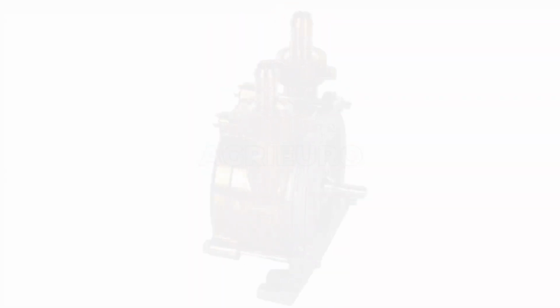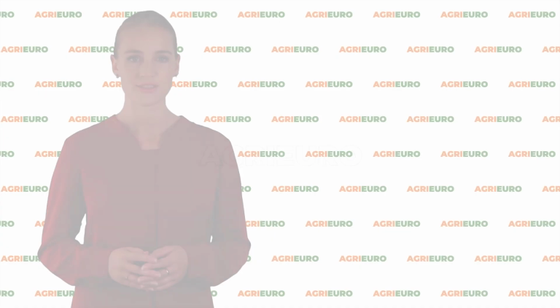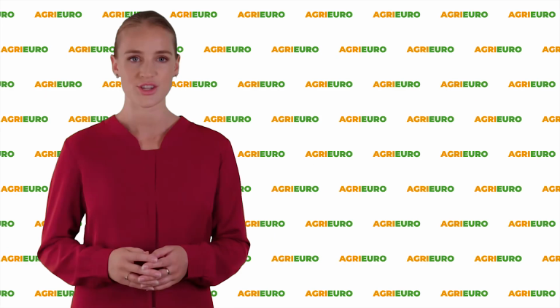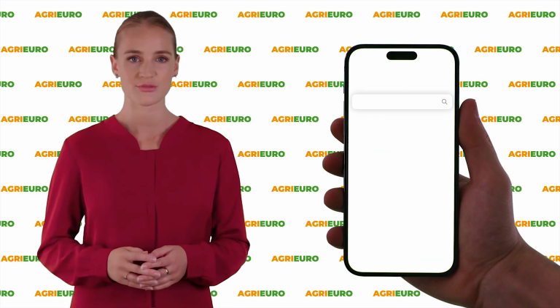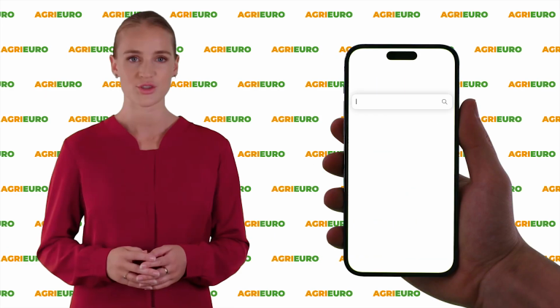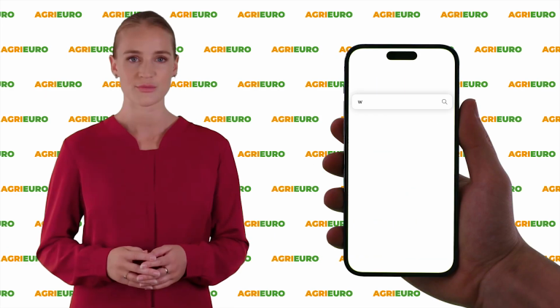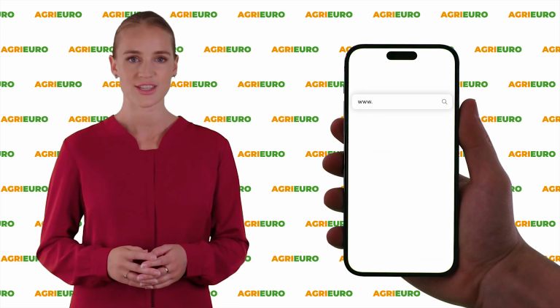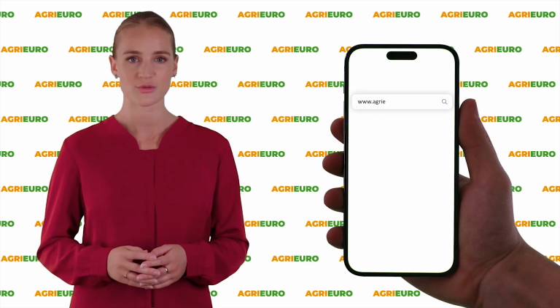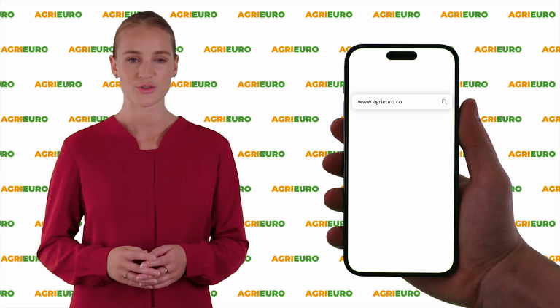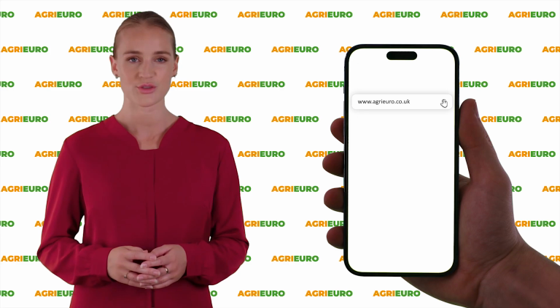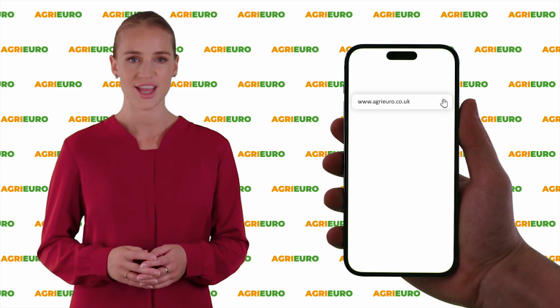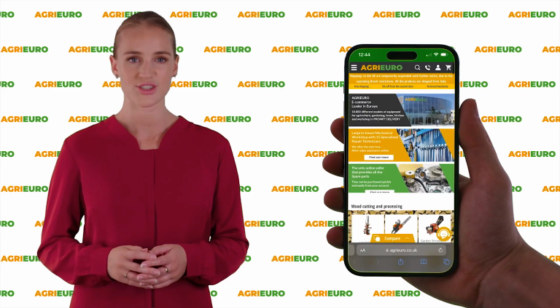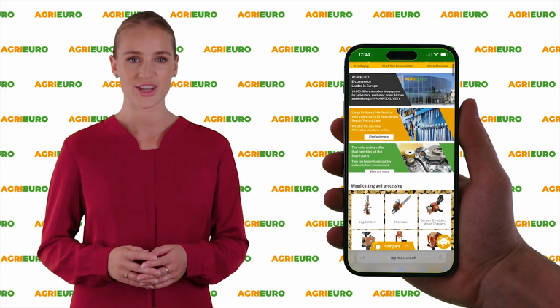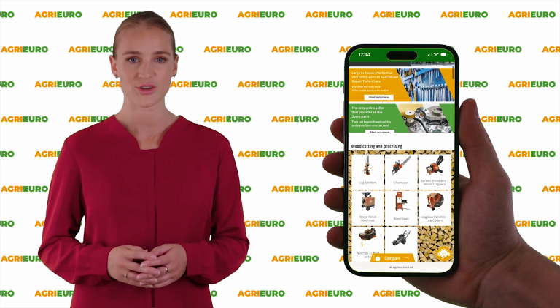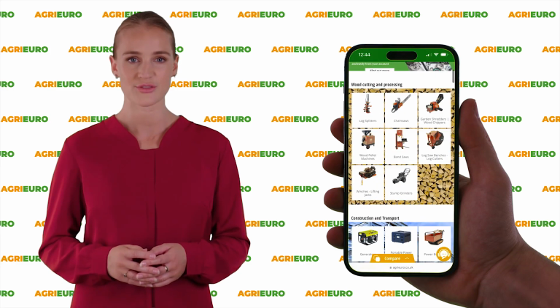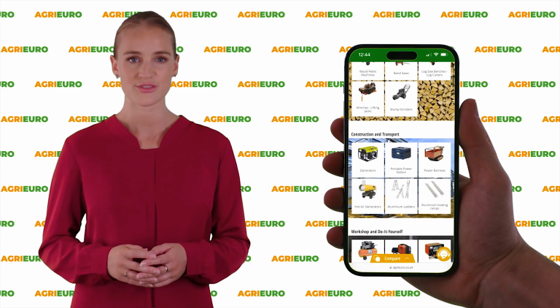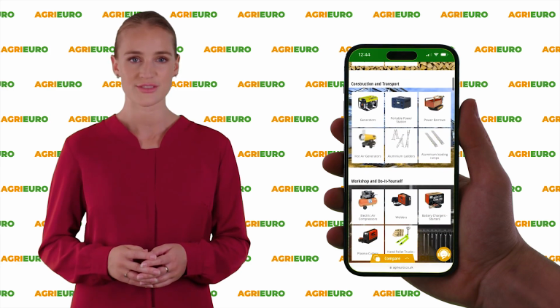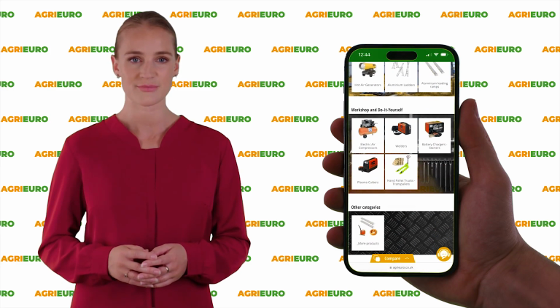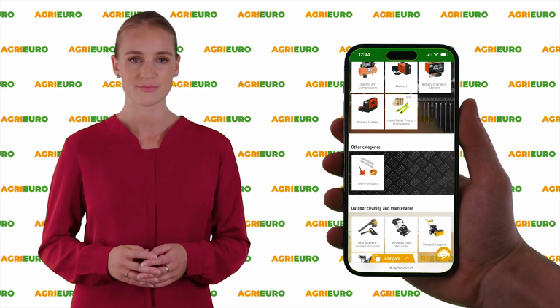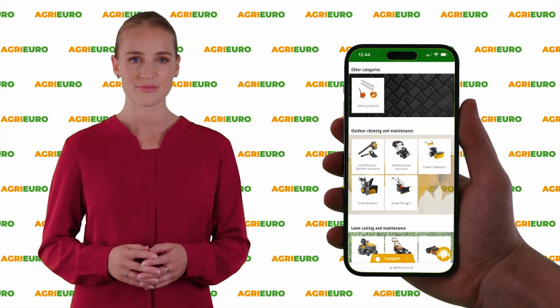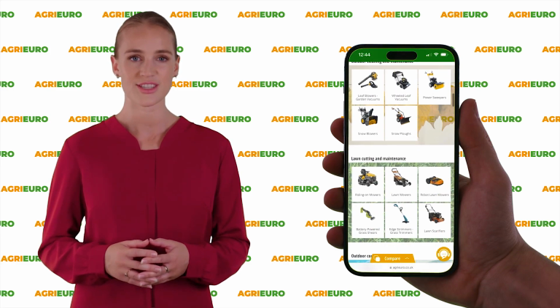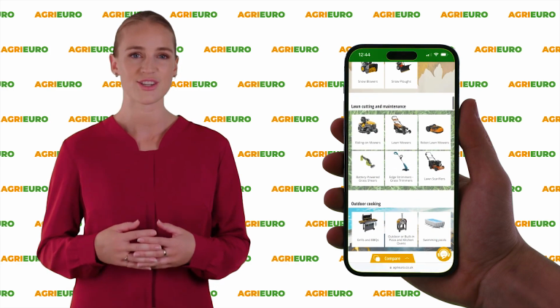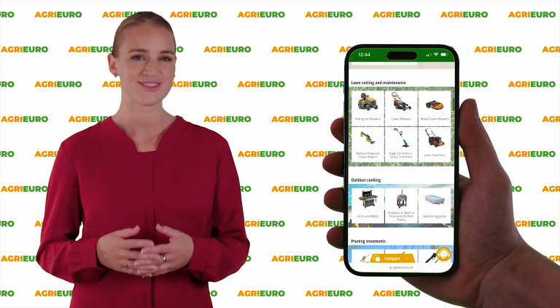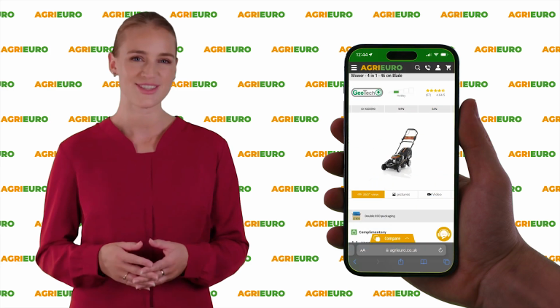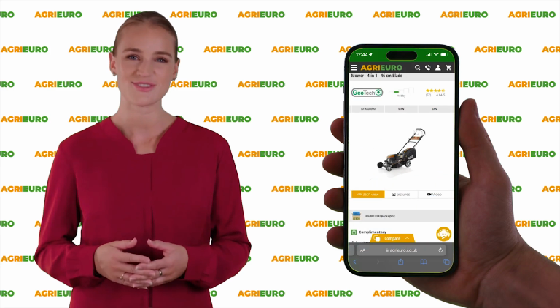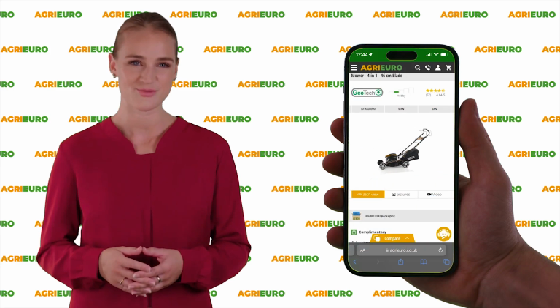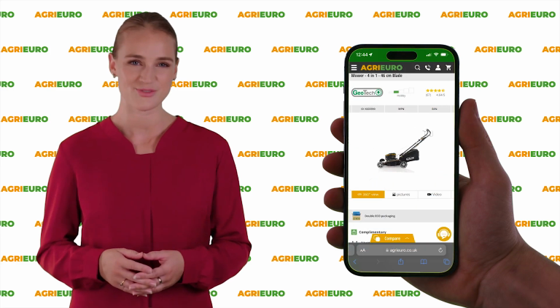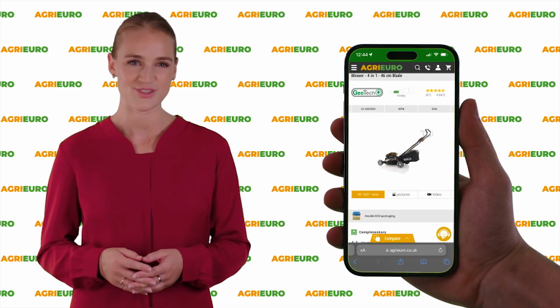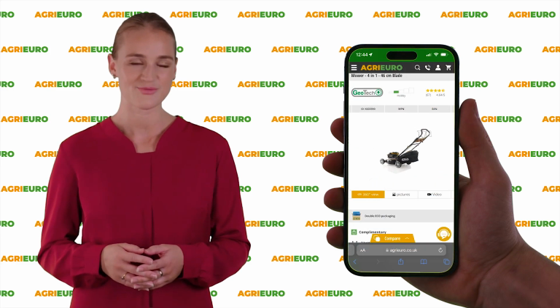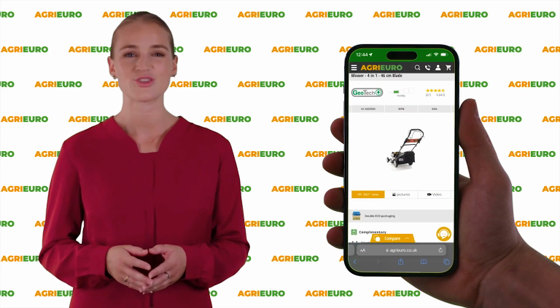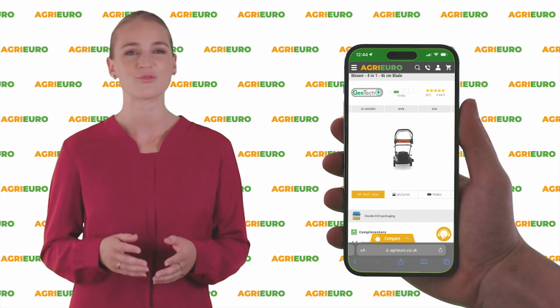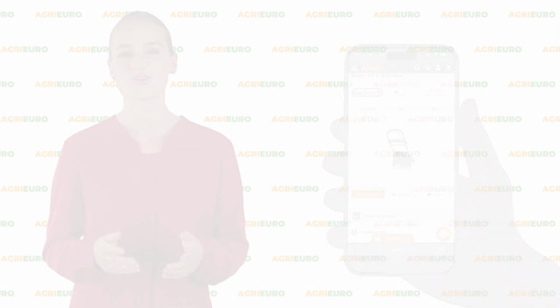Visit our official website AgriEuro and check out our offers. Click on the link in the description below to learn more.